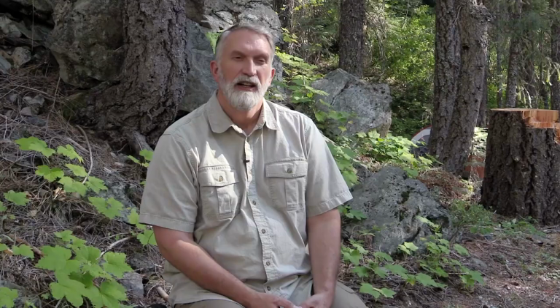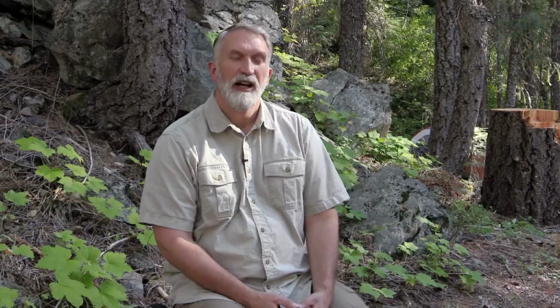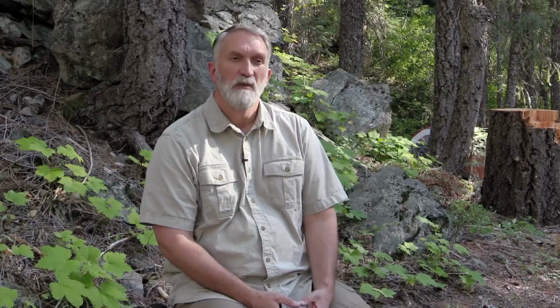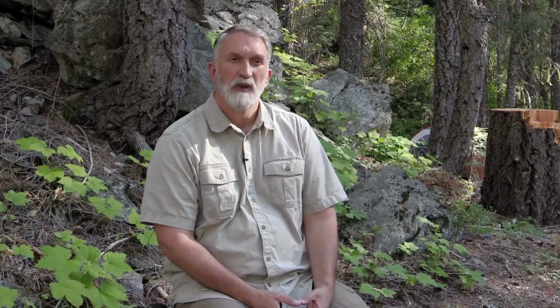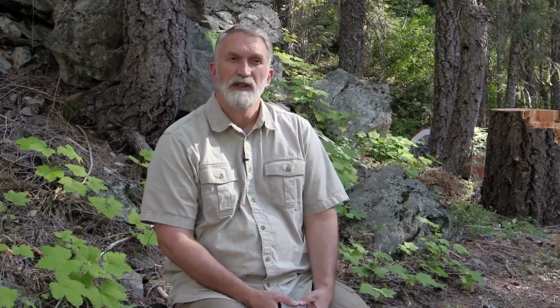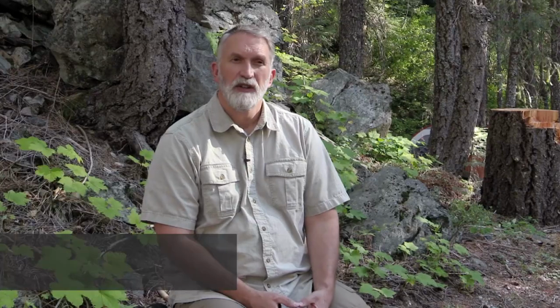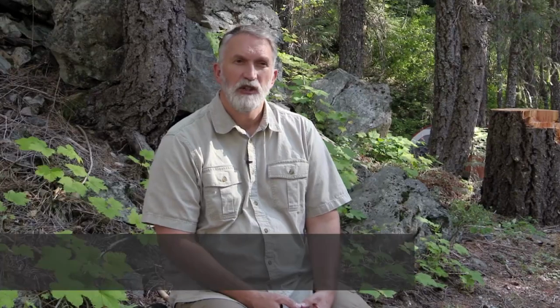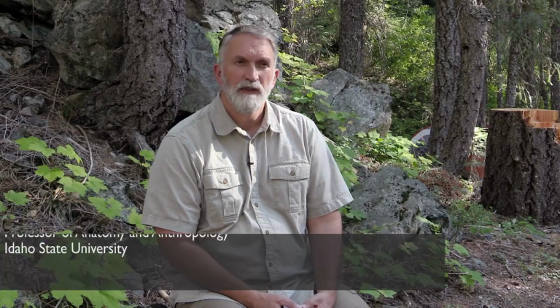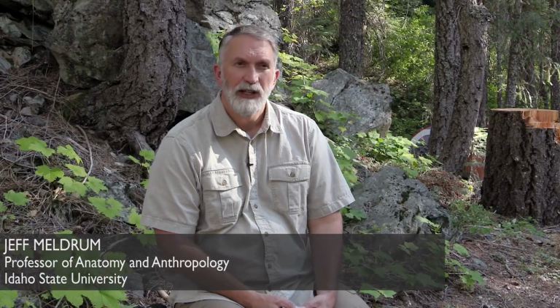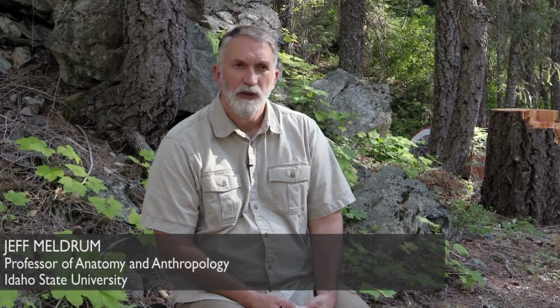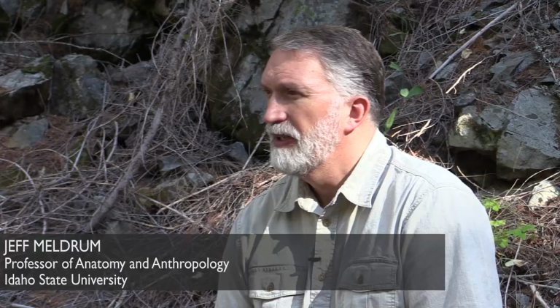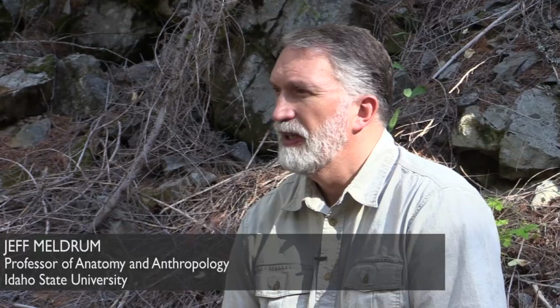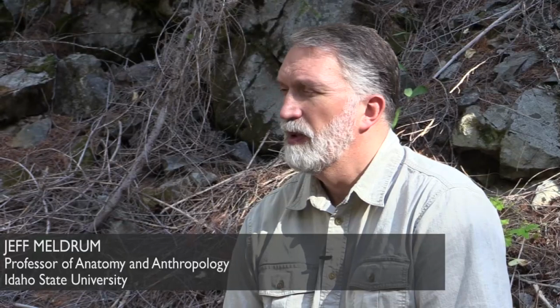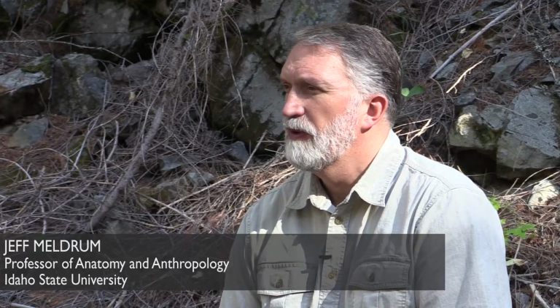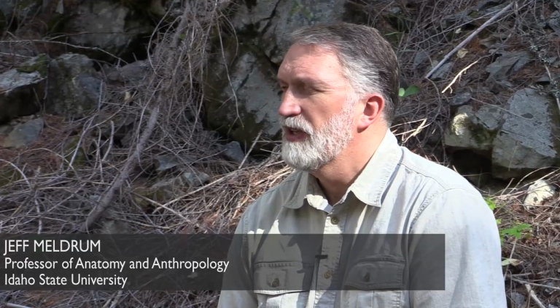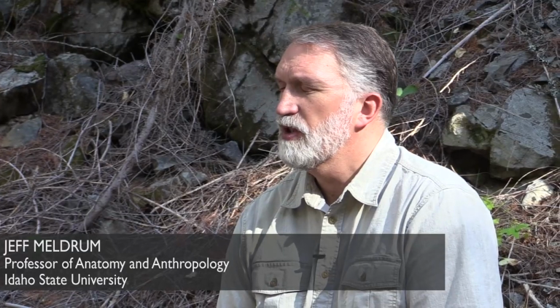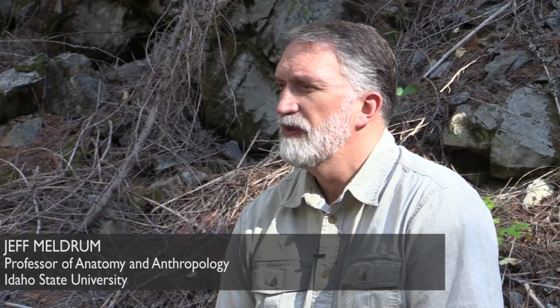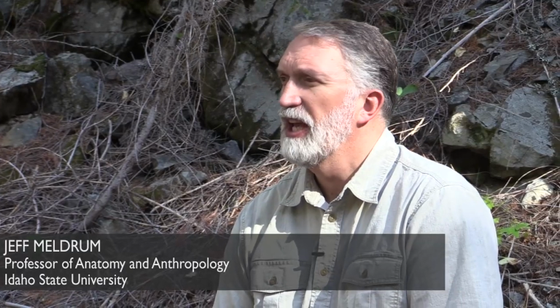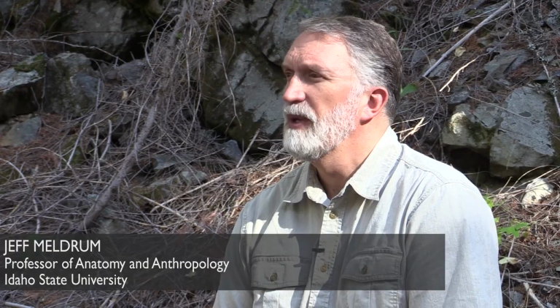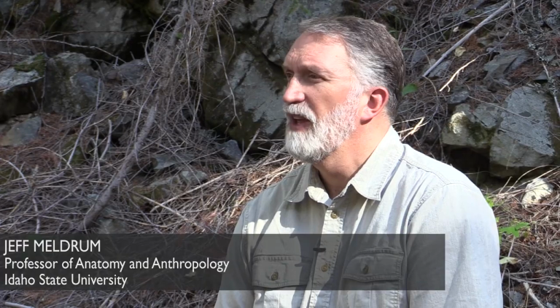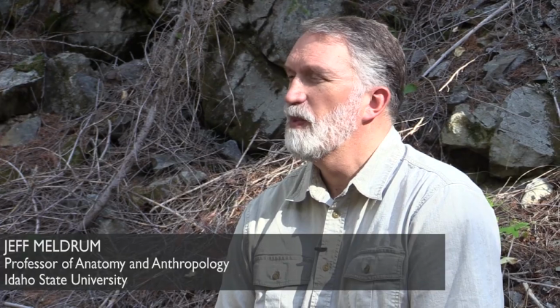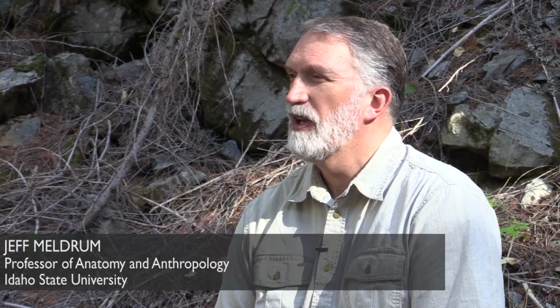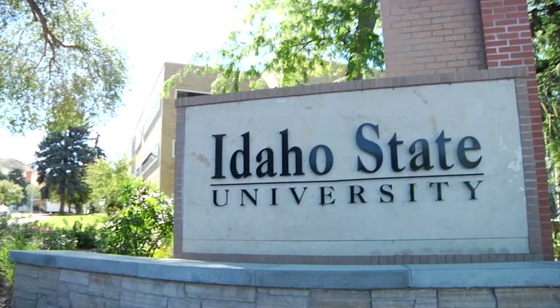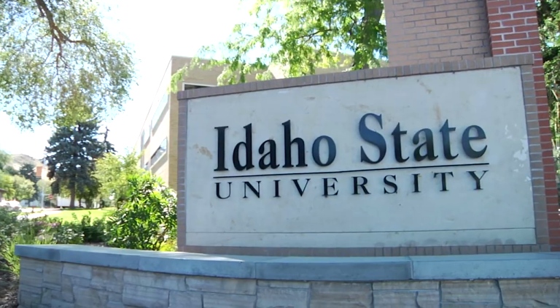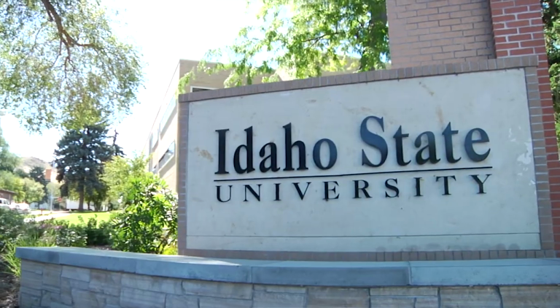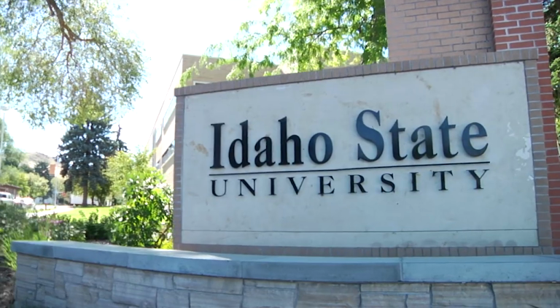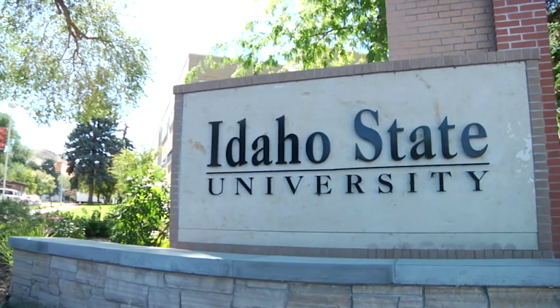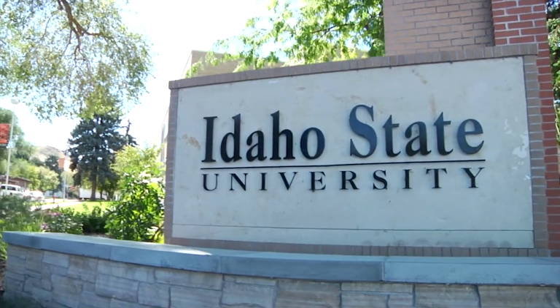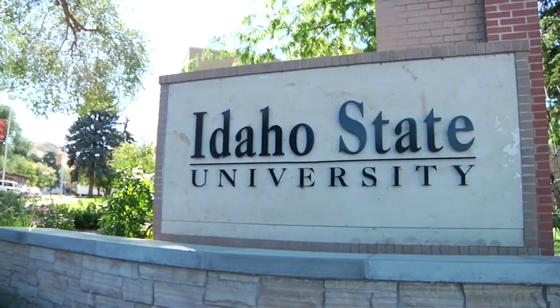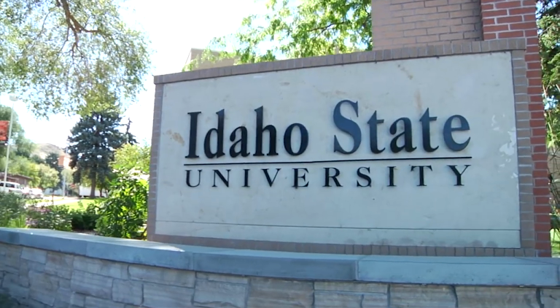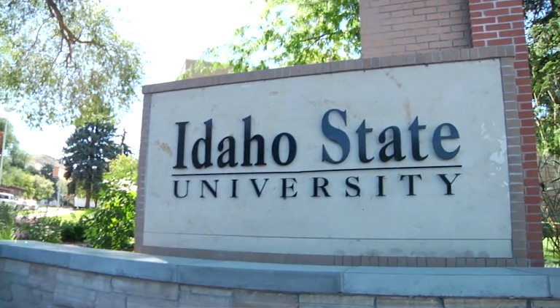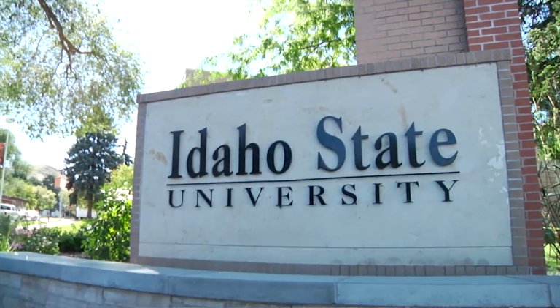I'm Dr. Jeff Meldrum. I'm a professor of Anatomy and Anthropology at Idaho State University.